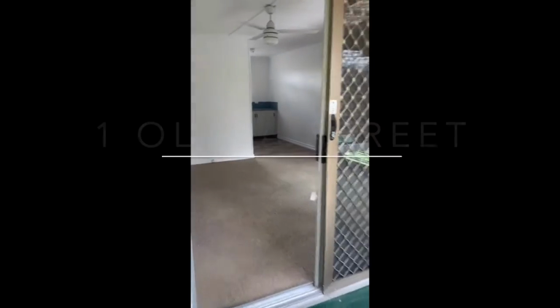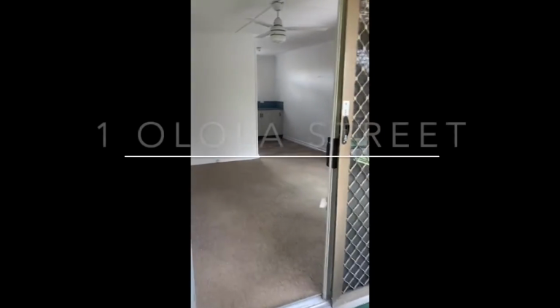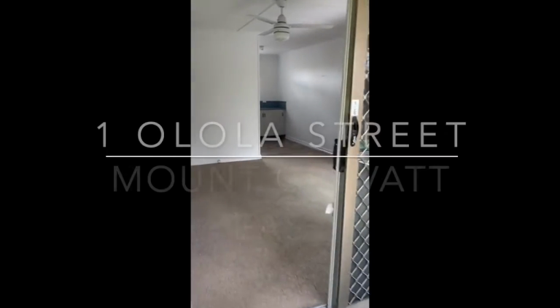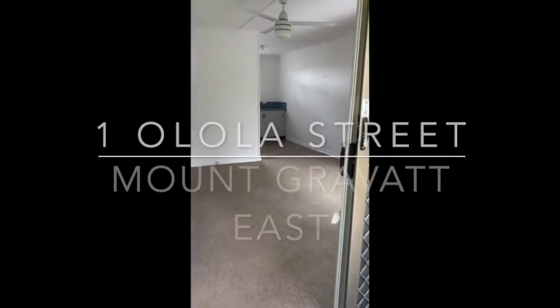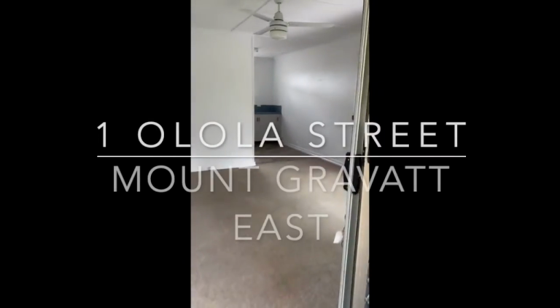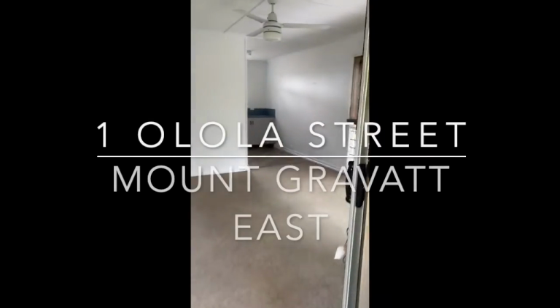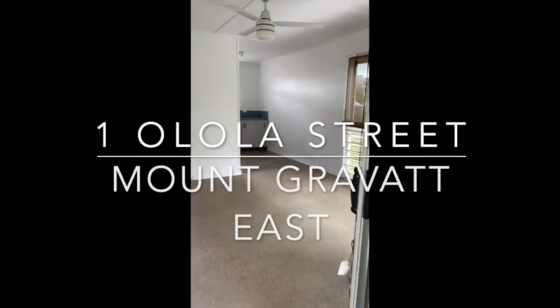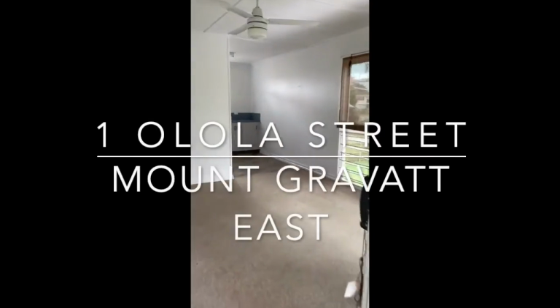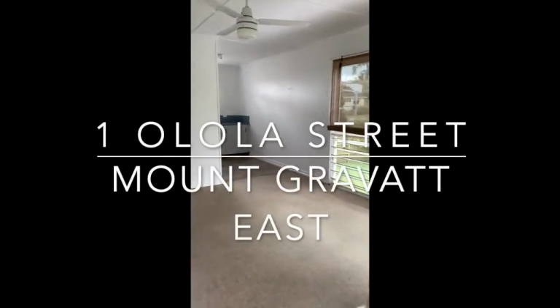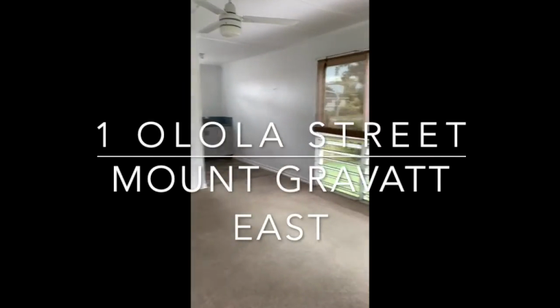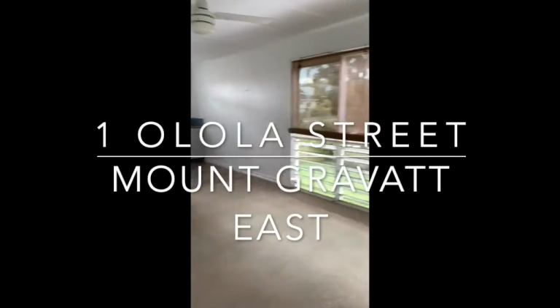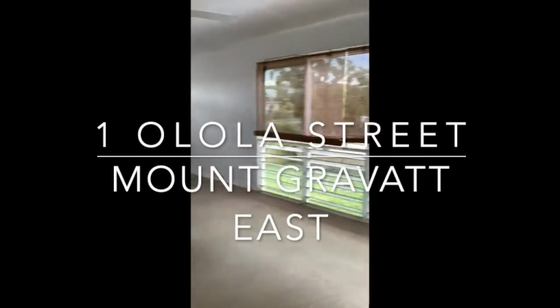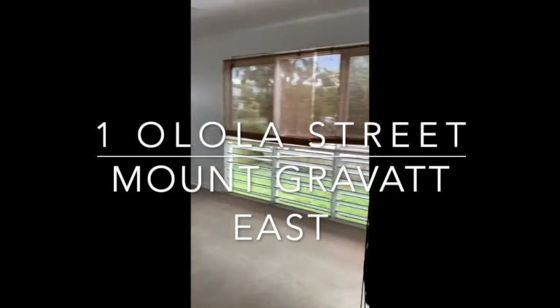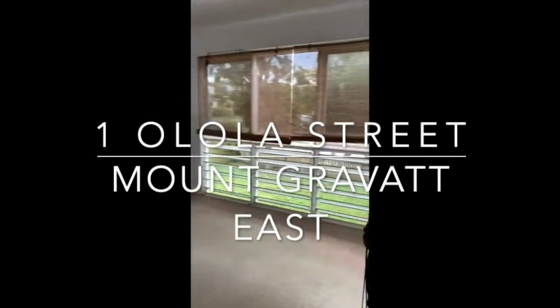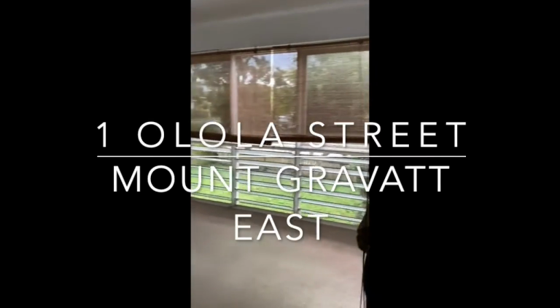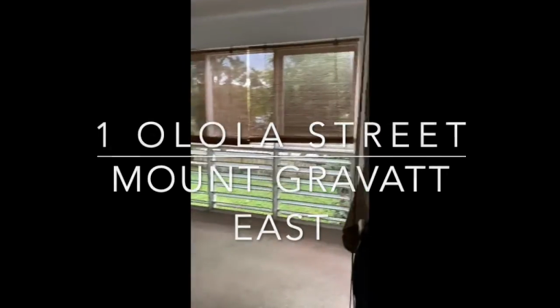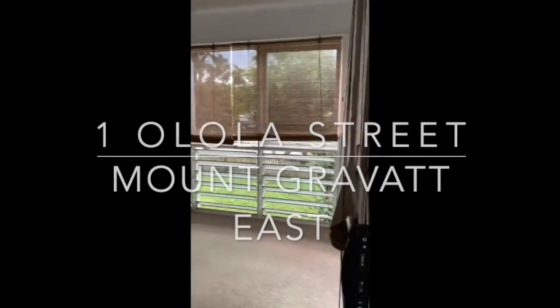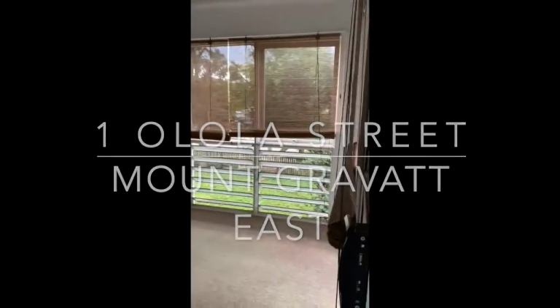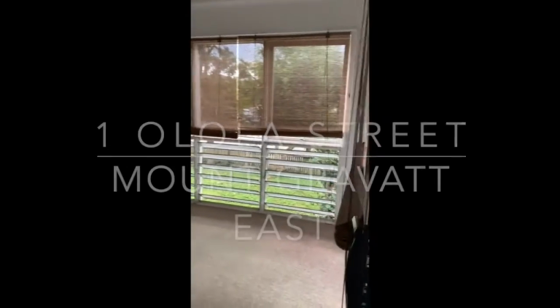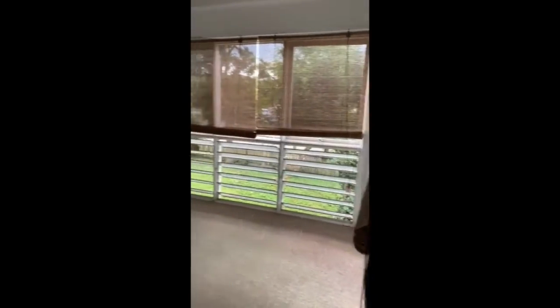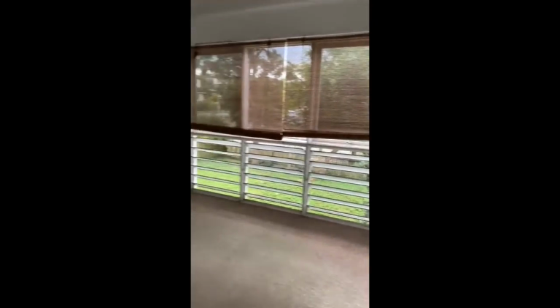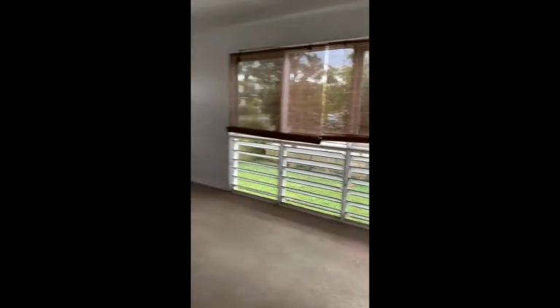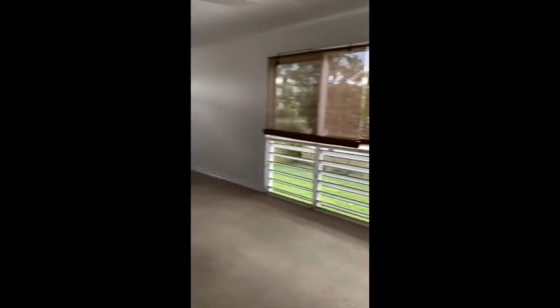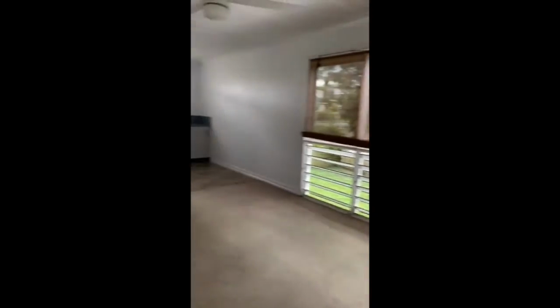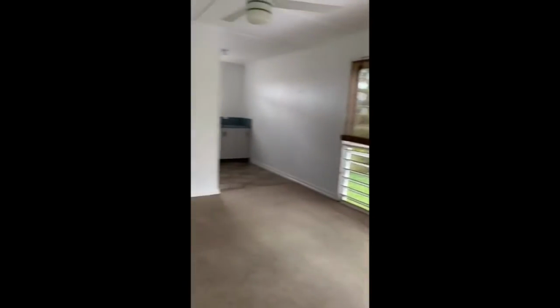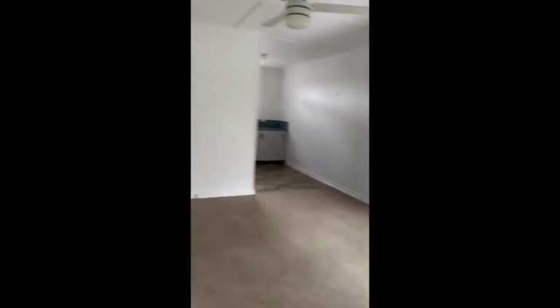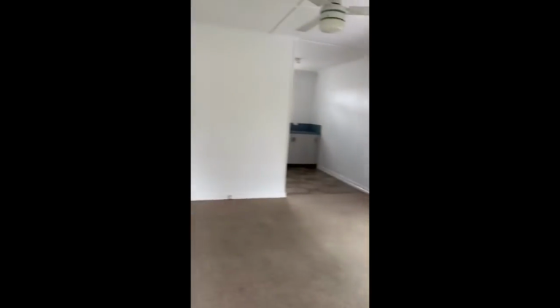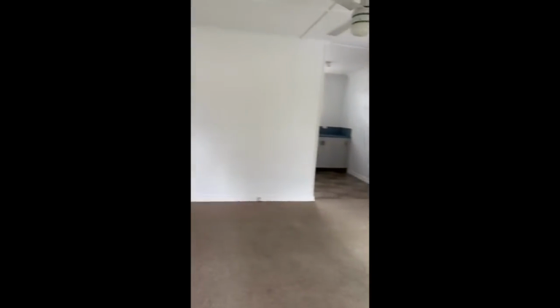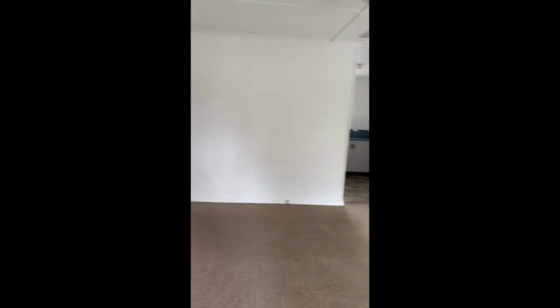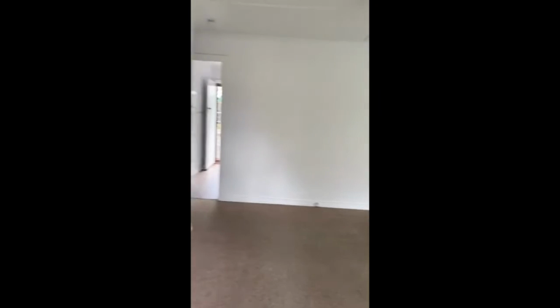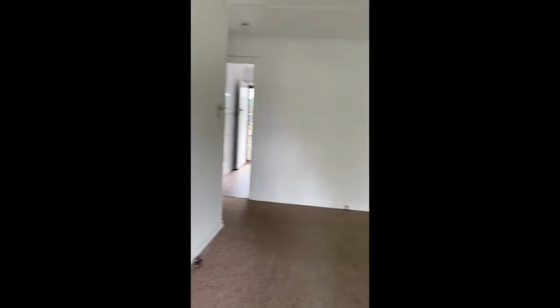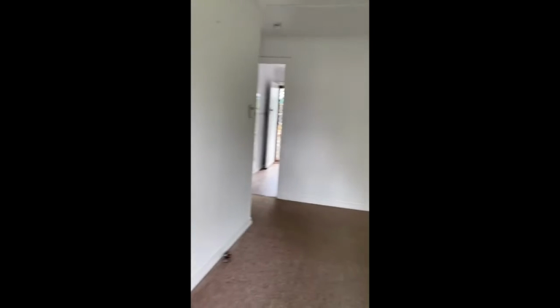Welcome to One Alola Street in Mount Gravitt East. Today we're featuring a three bedroom family home.